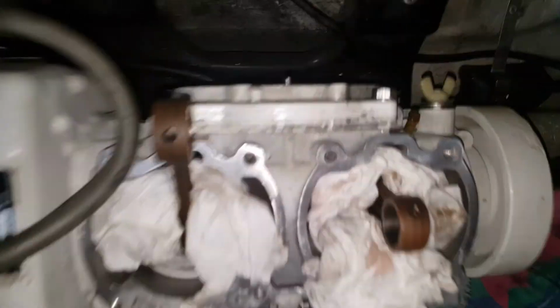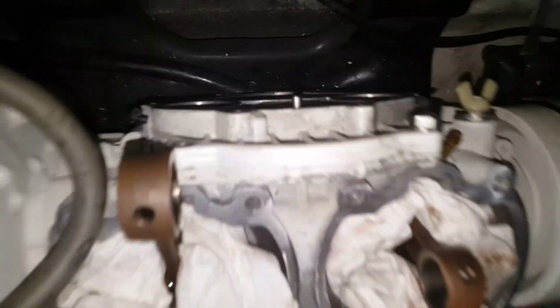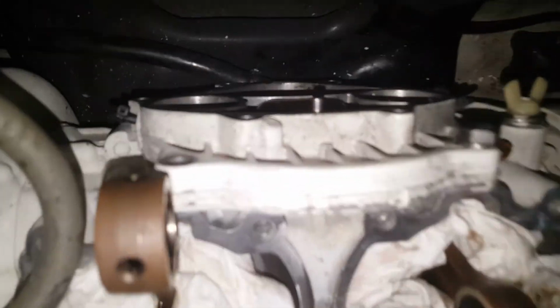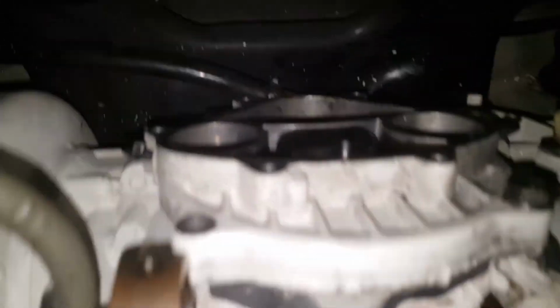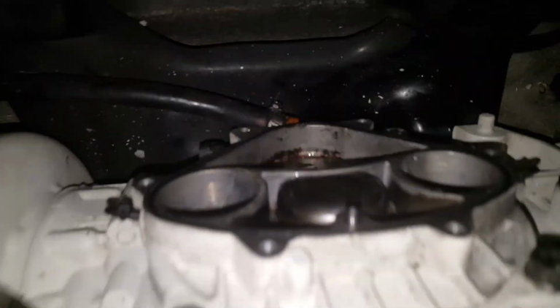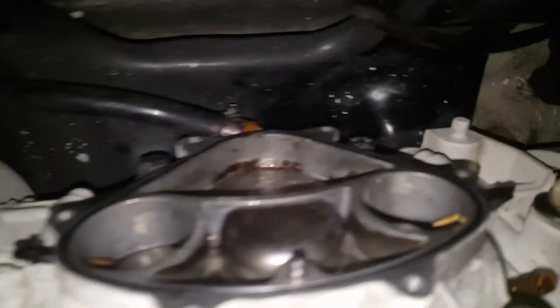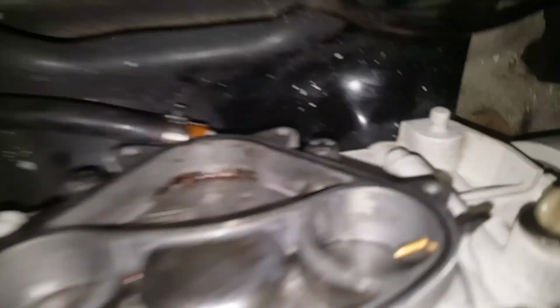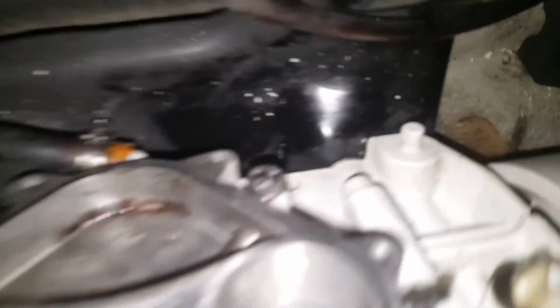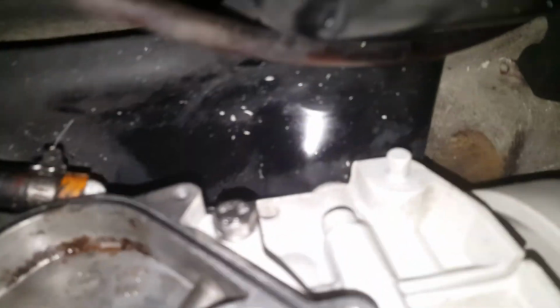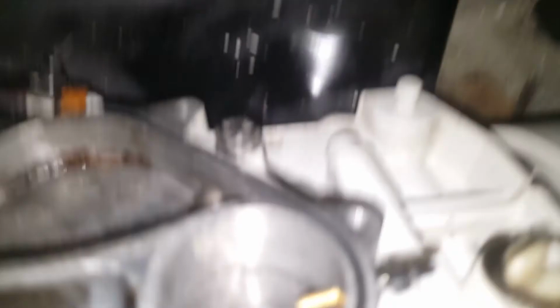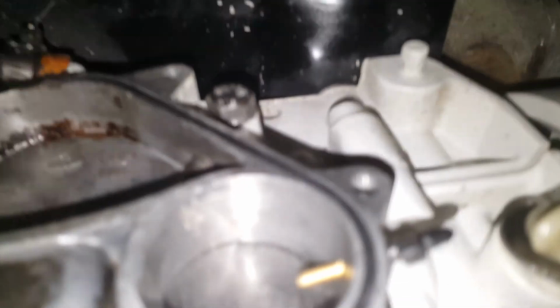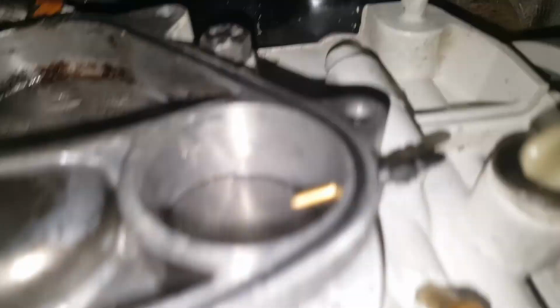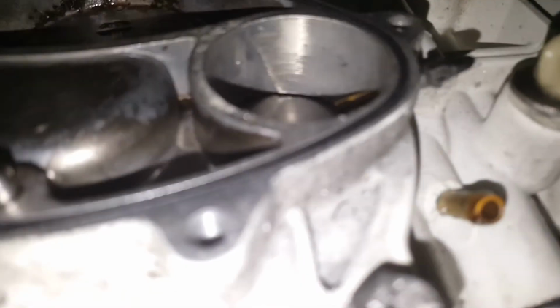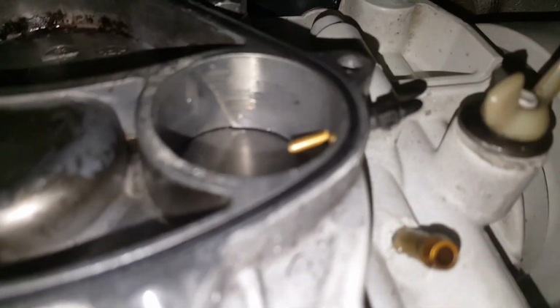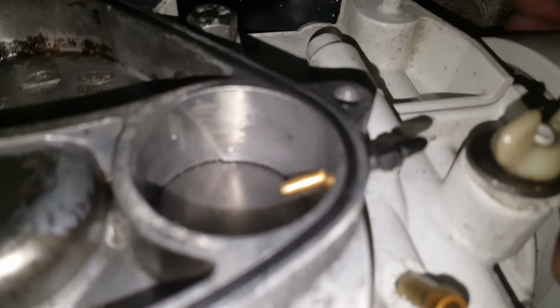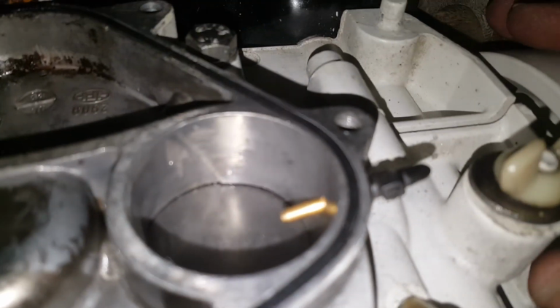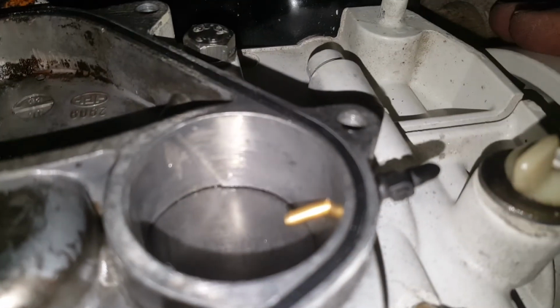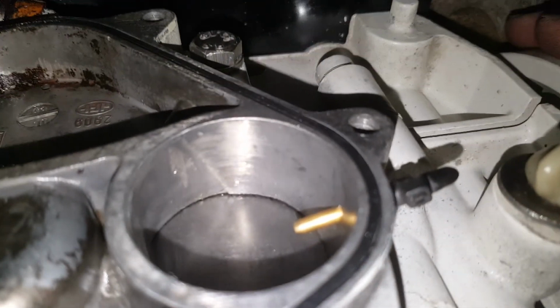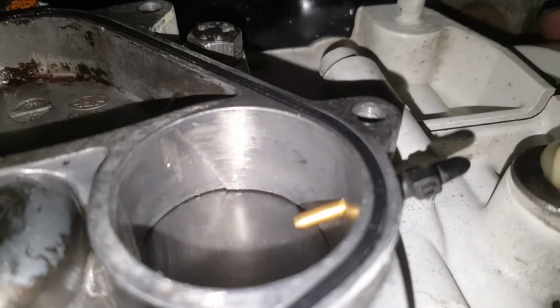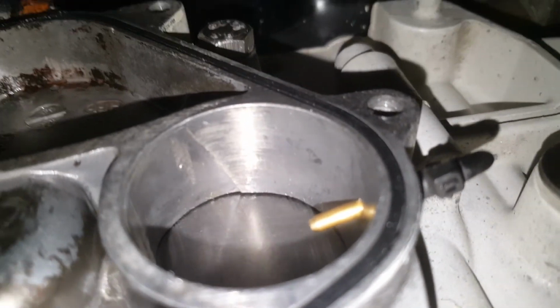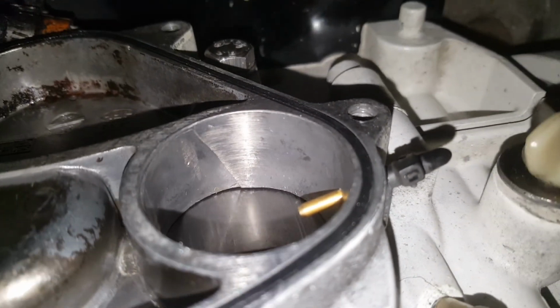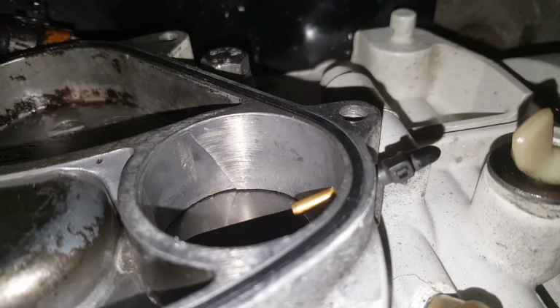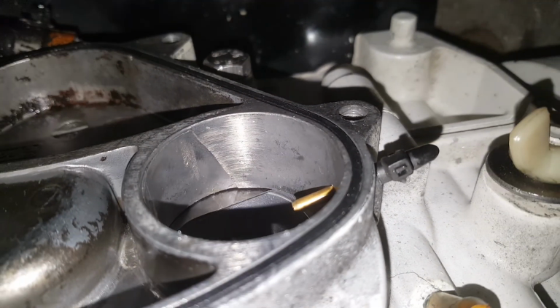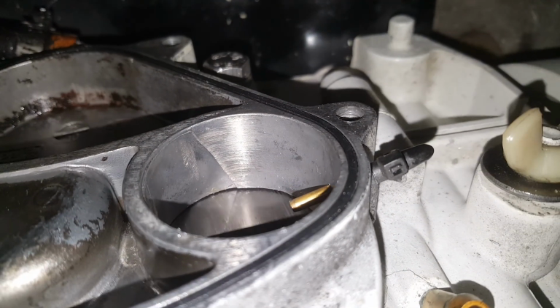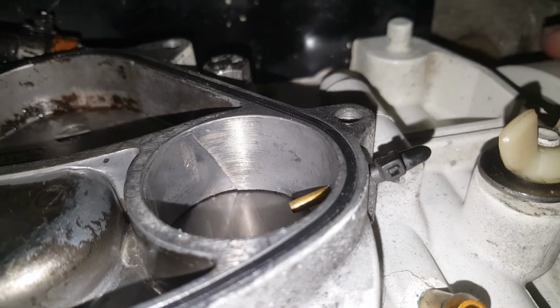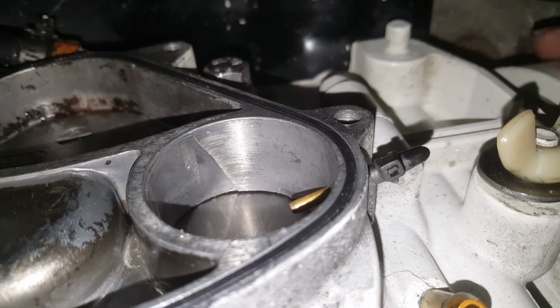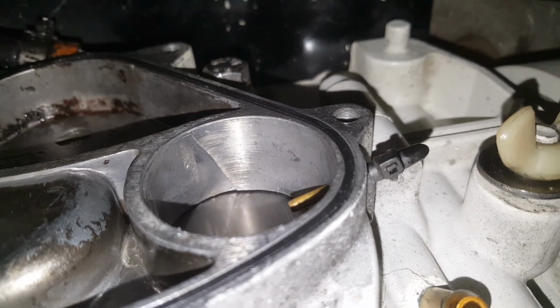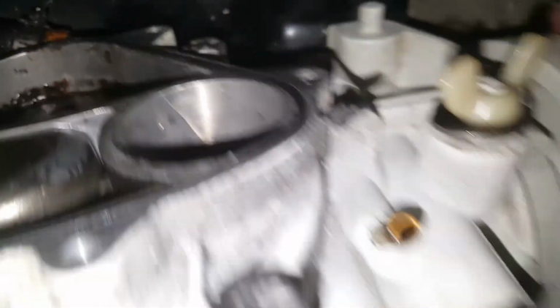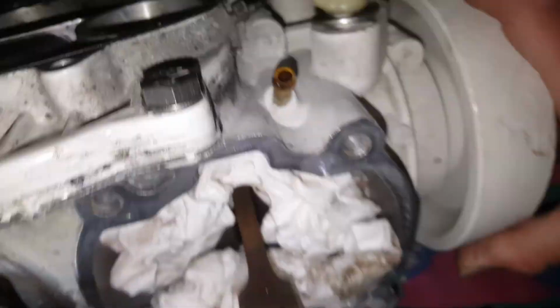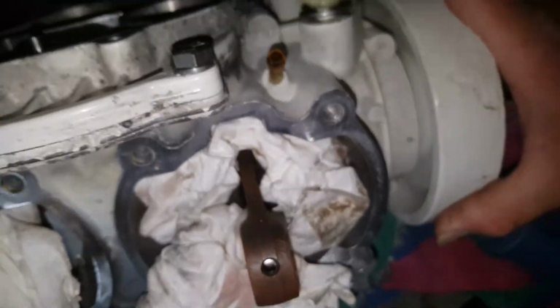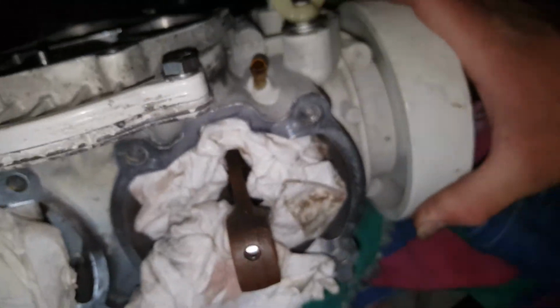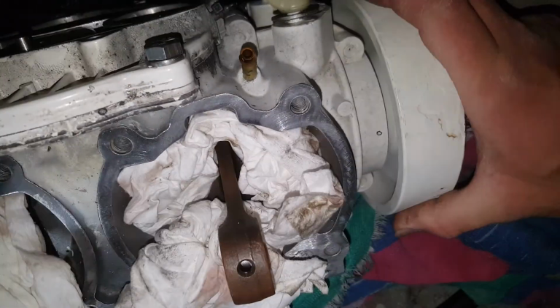When you look in here, you can see the rotary valve physically moves when I turn the crankshaft.